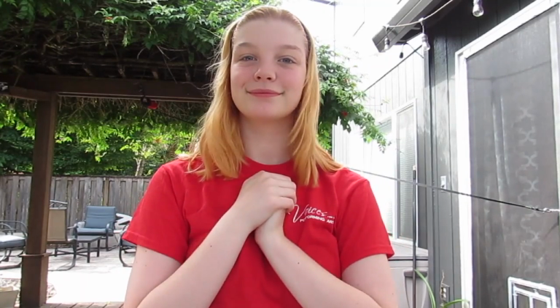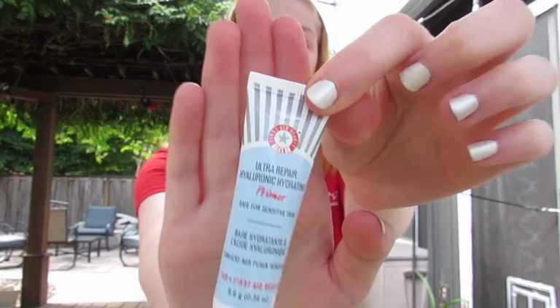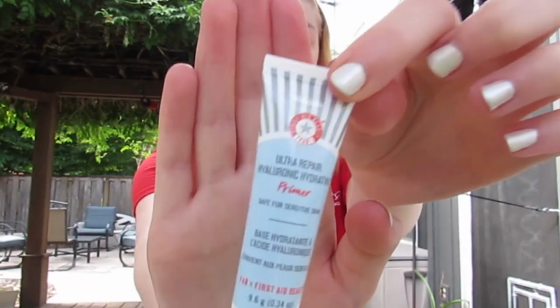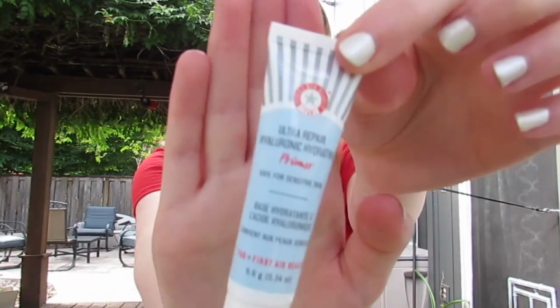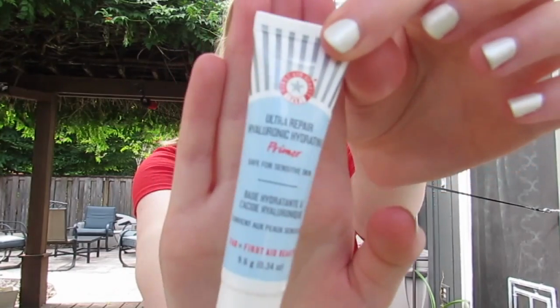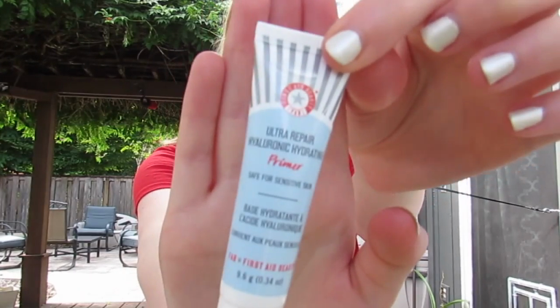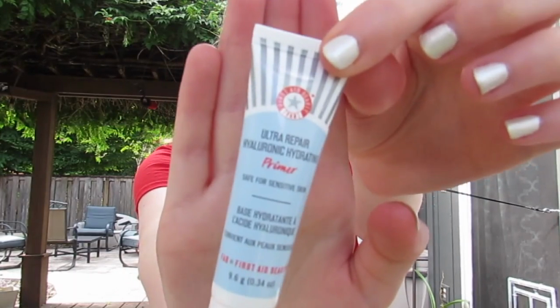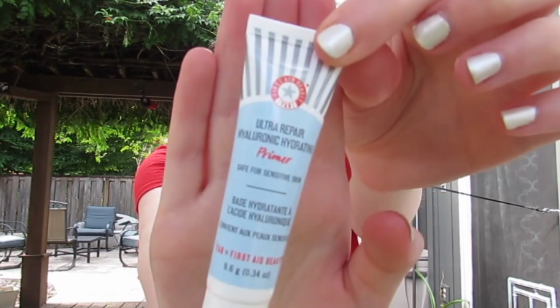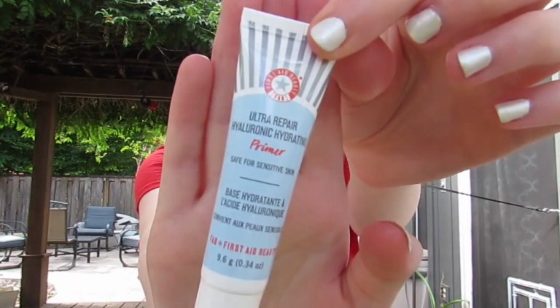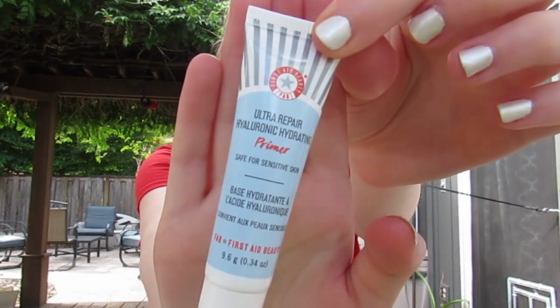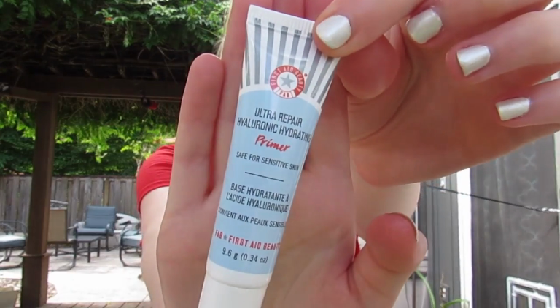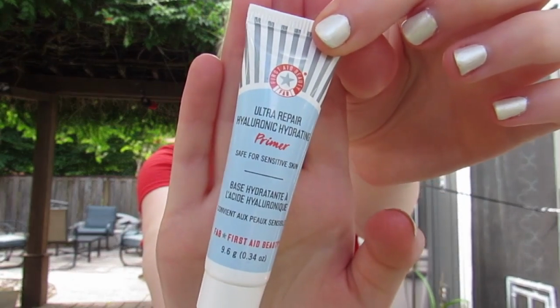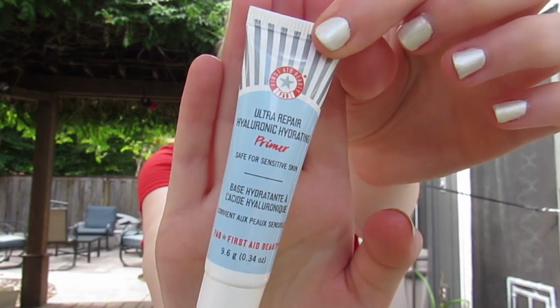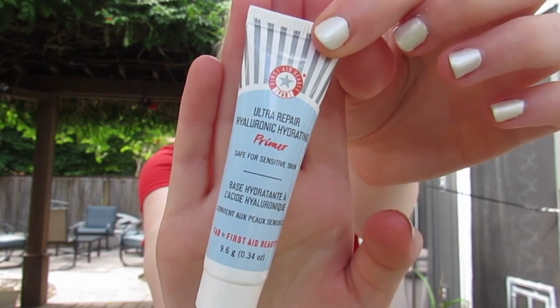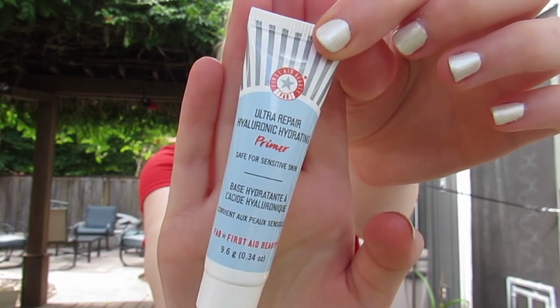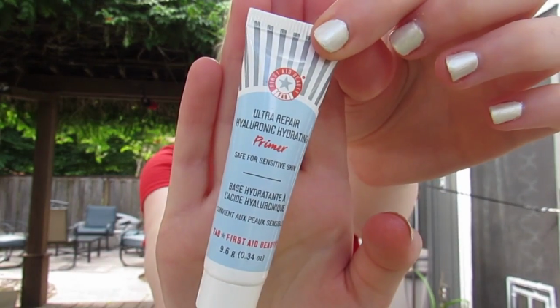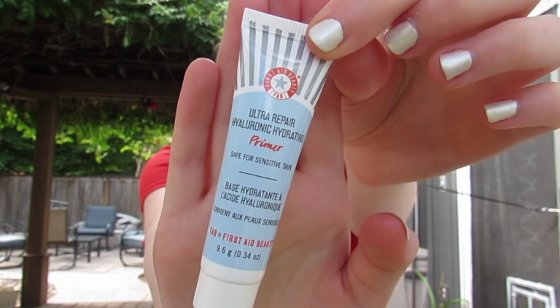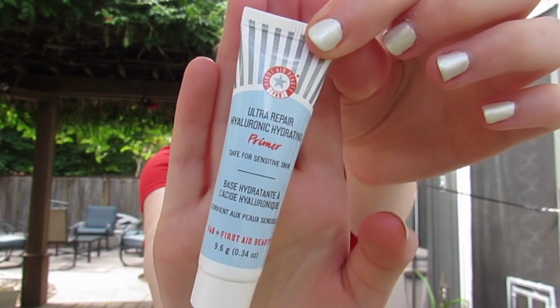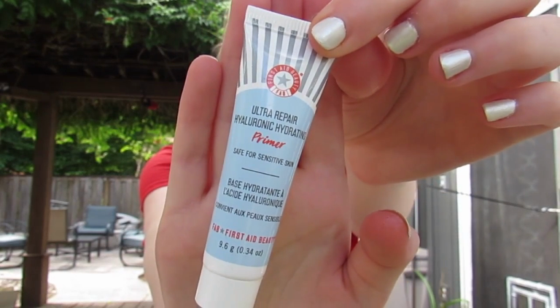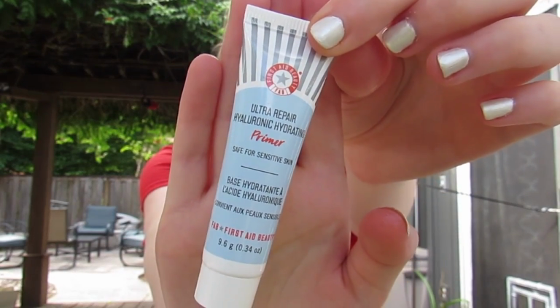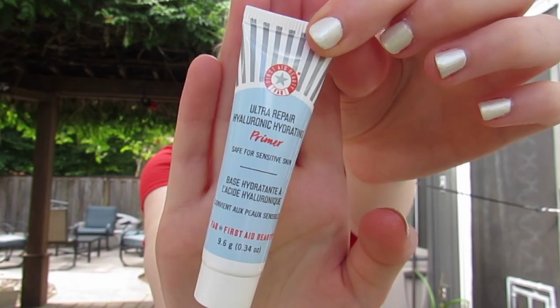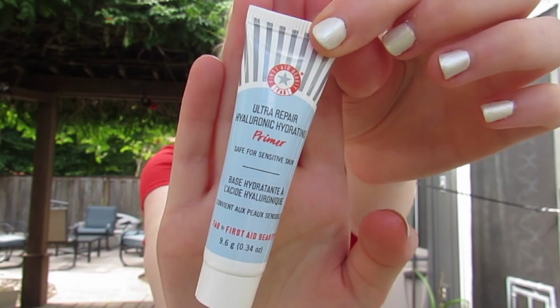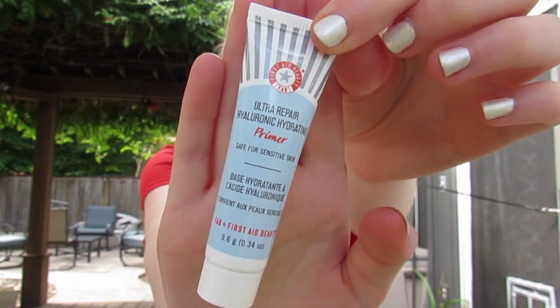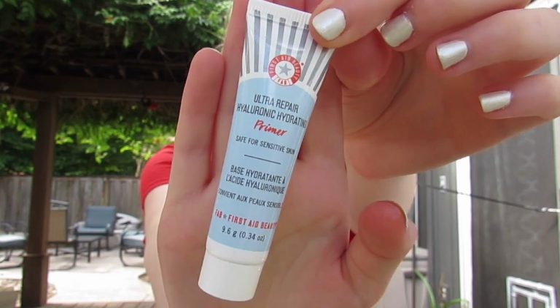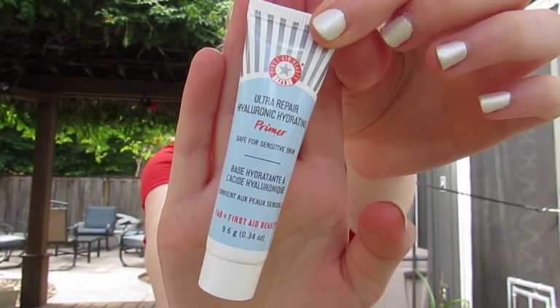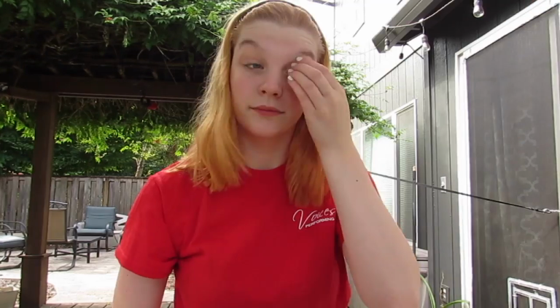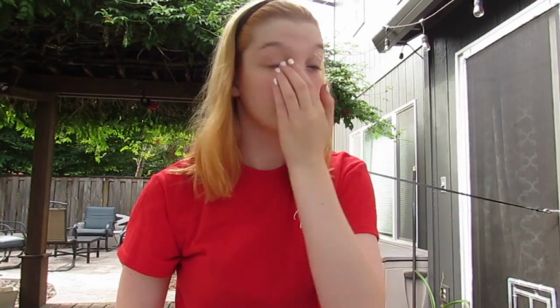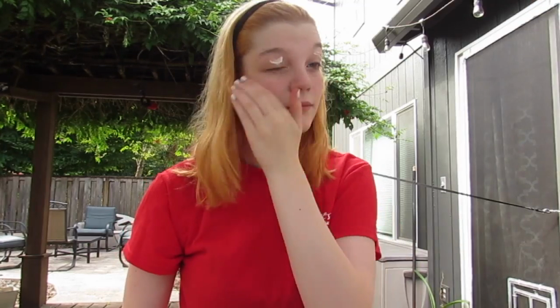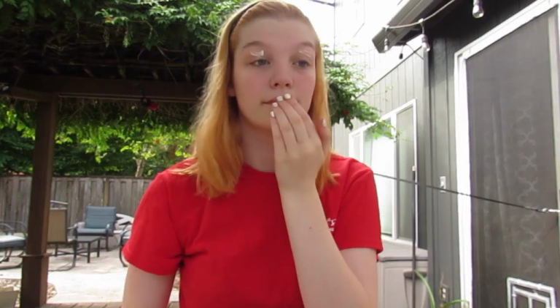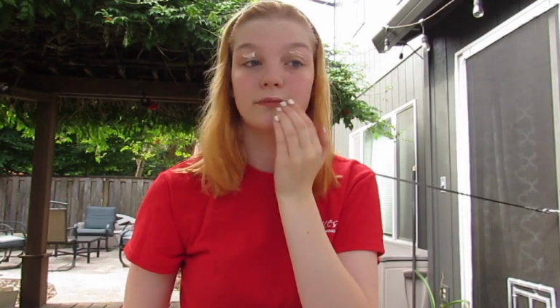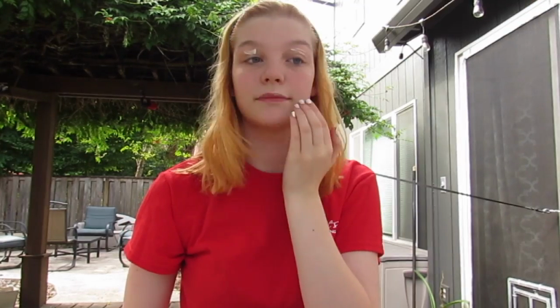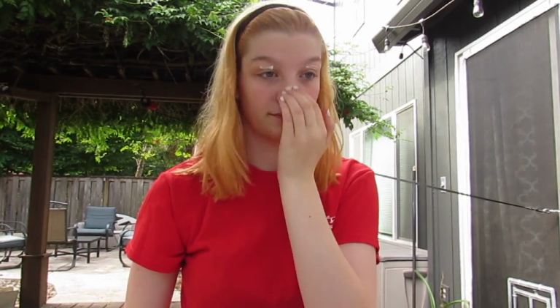To prime my face today, I'm going back in with the same one I choose every time from First Aid Beauty.